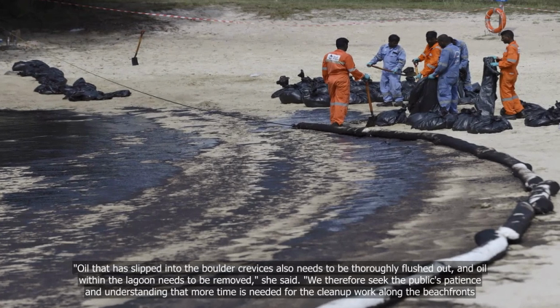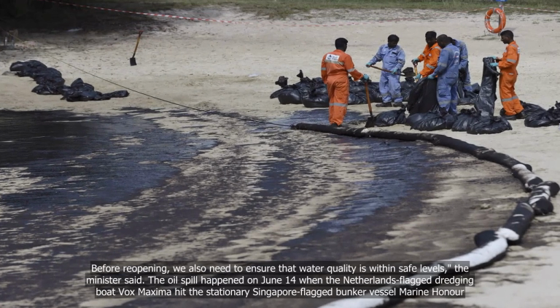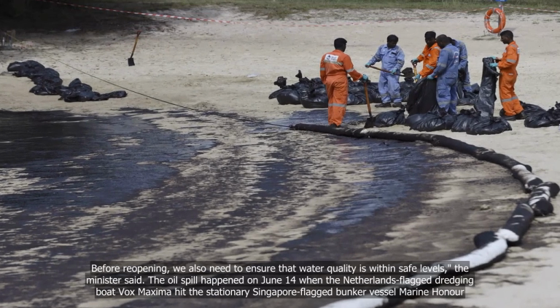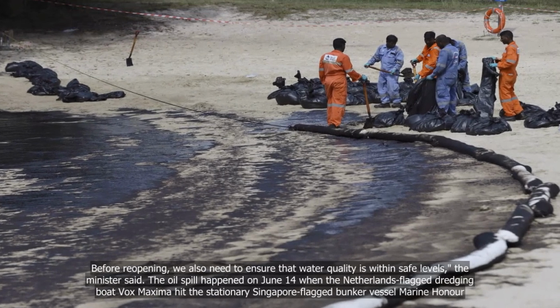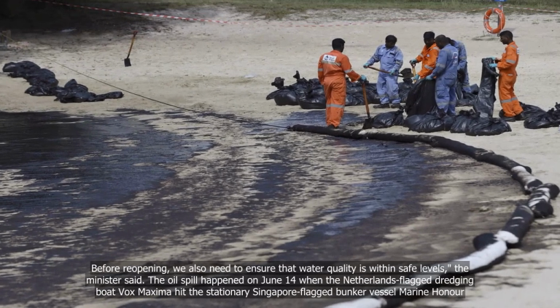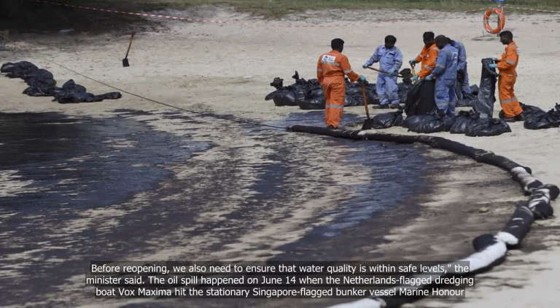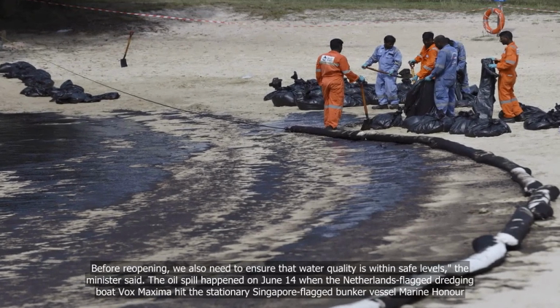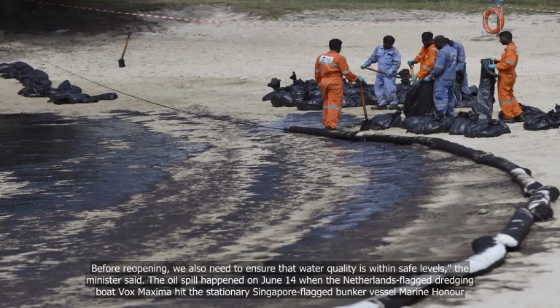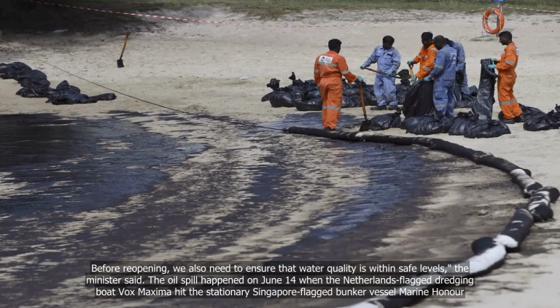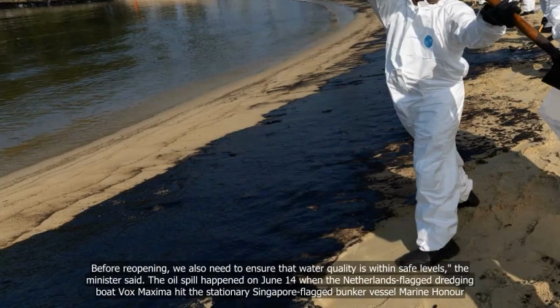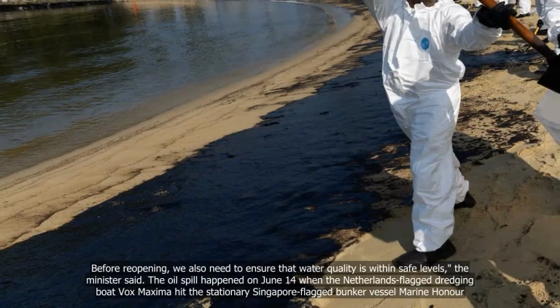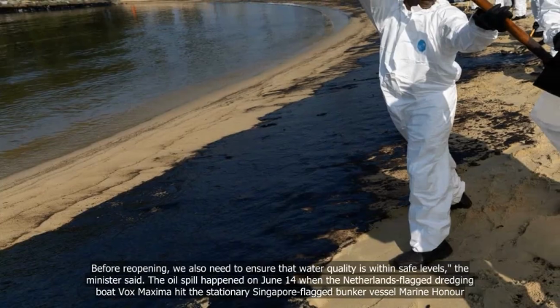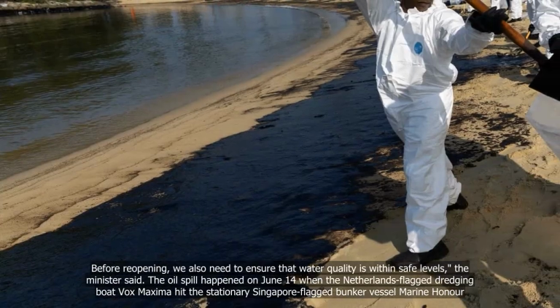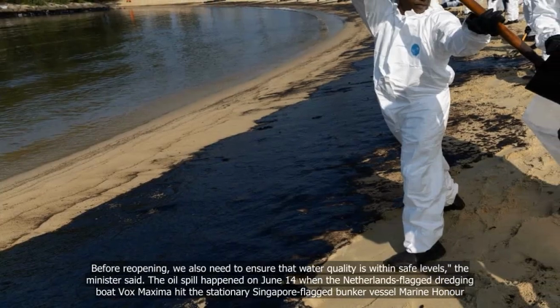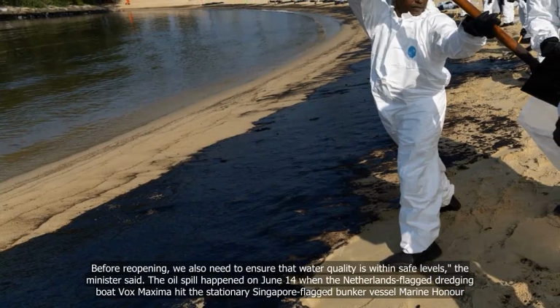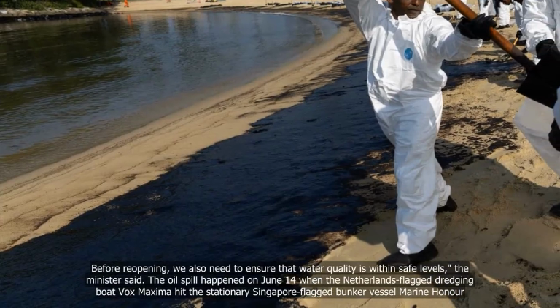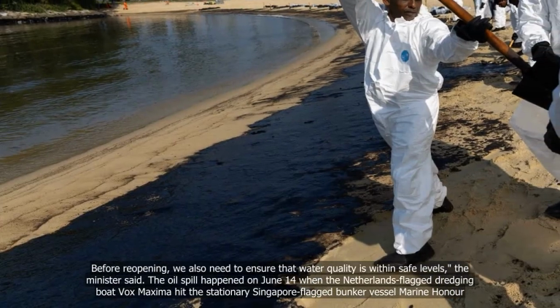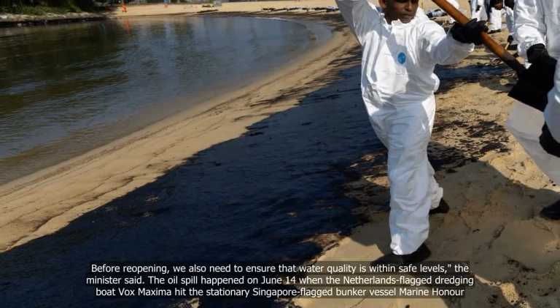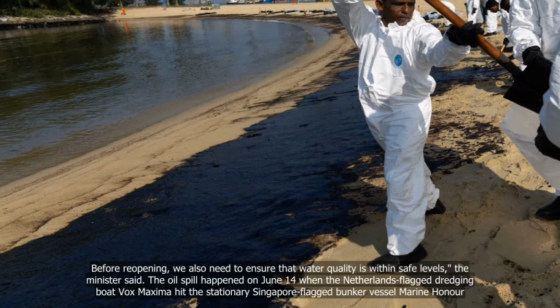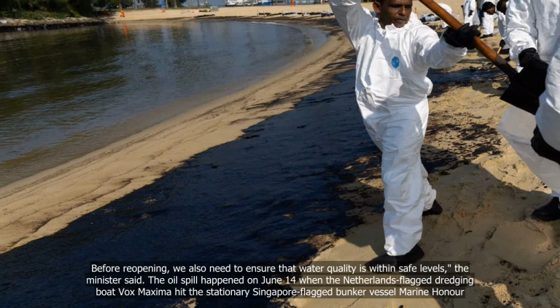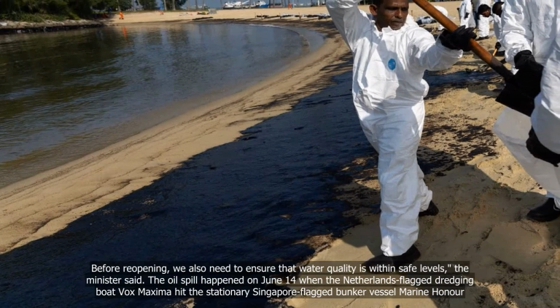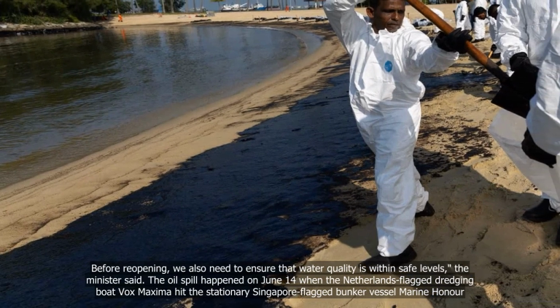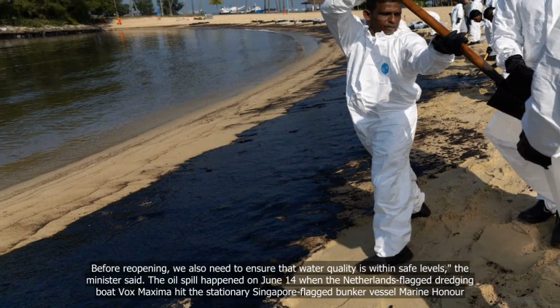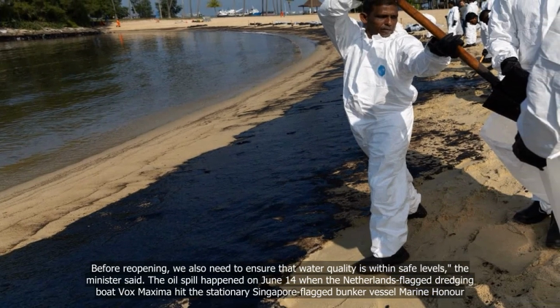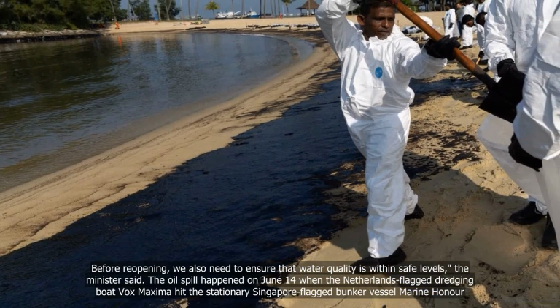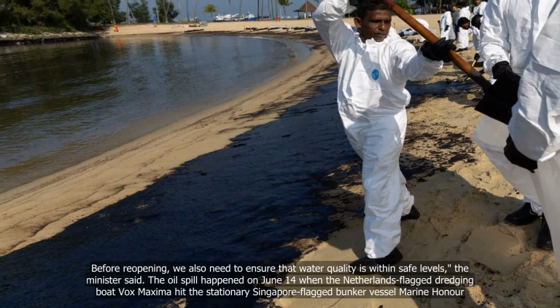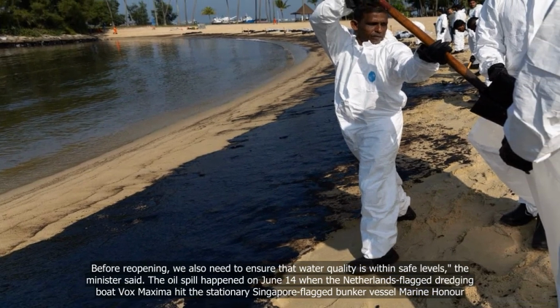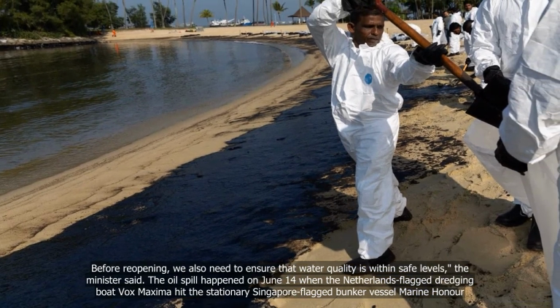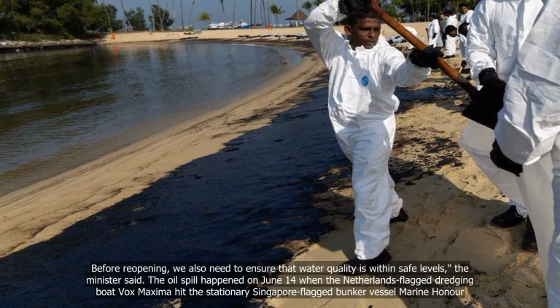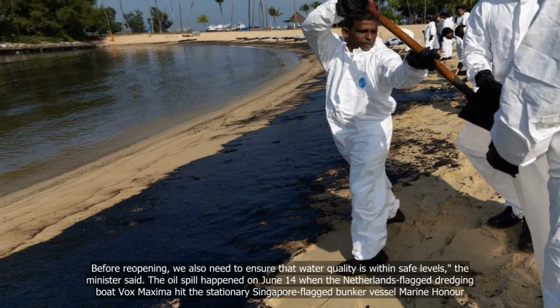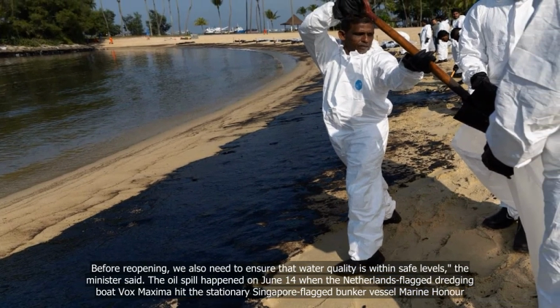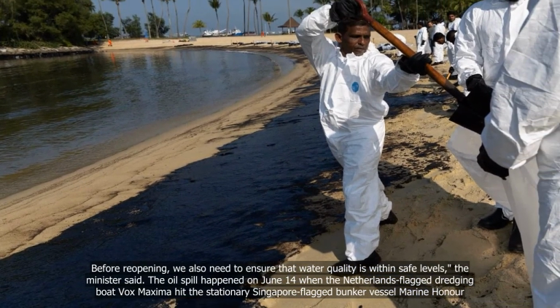Before reopening, we also need to ensure that water quality is within safe levels, the minister said.